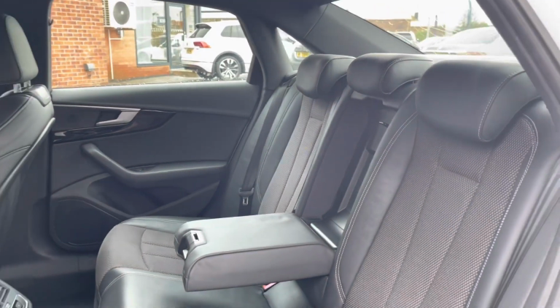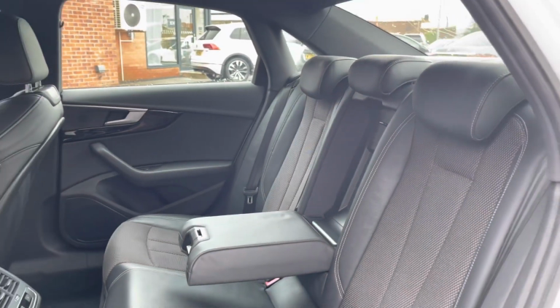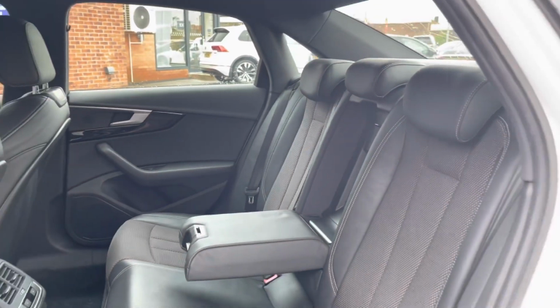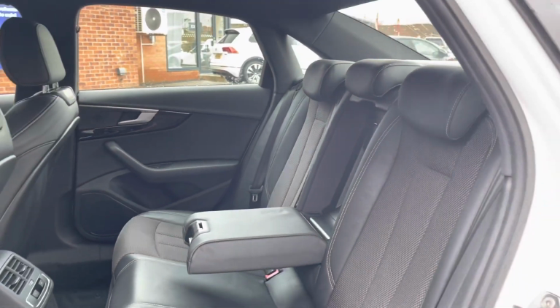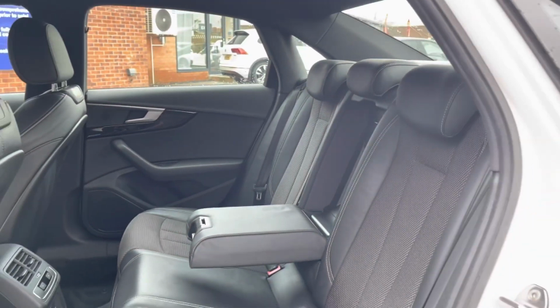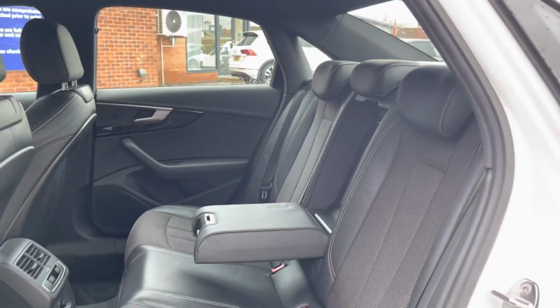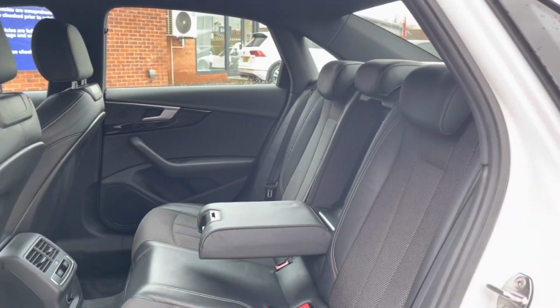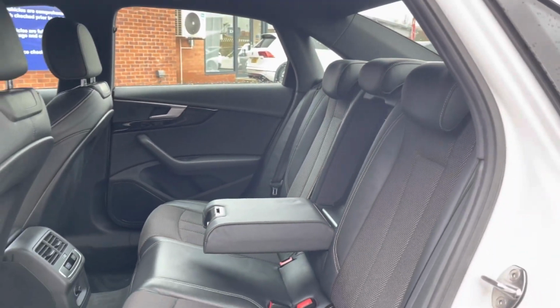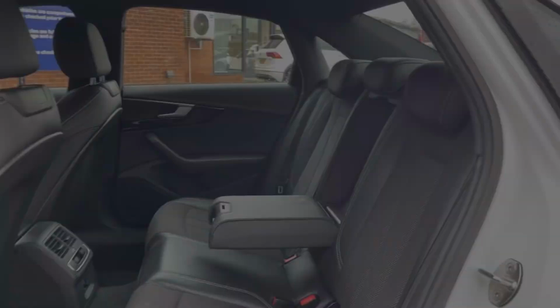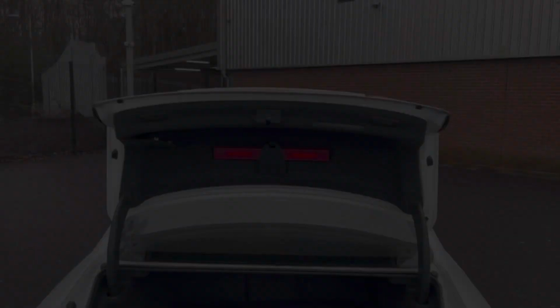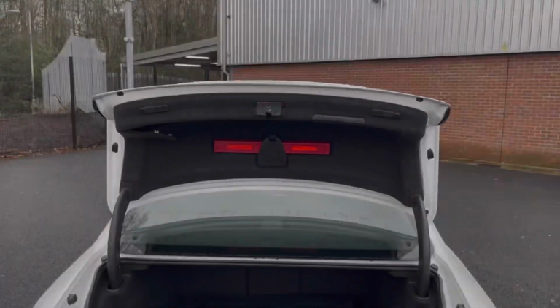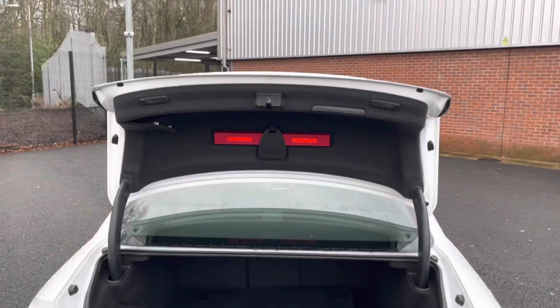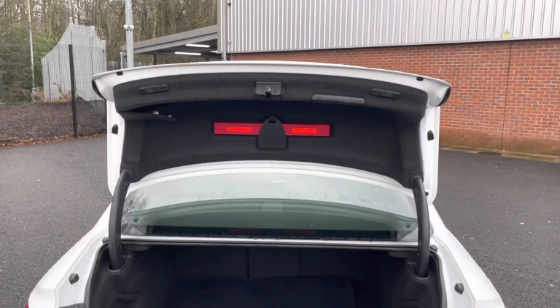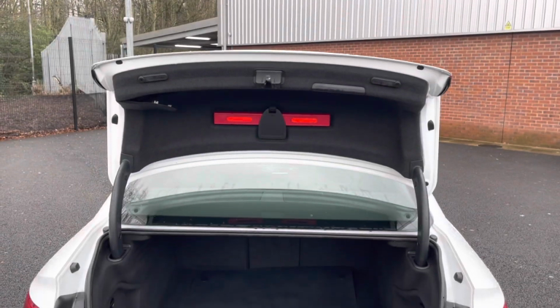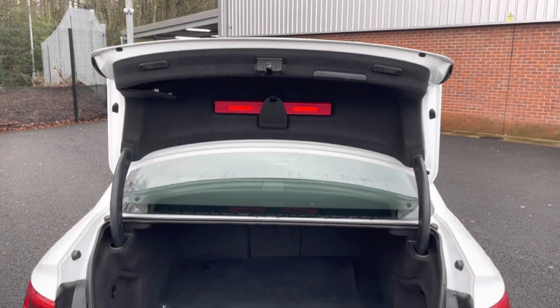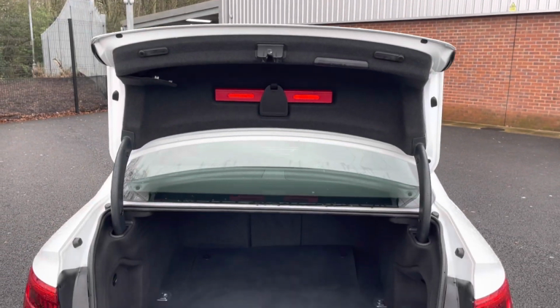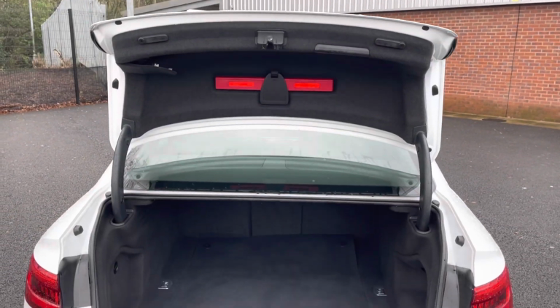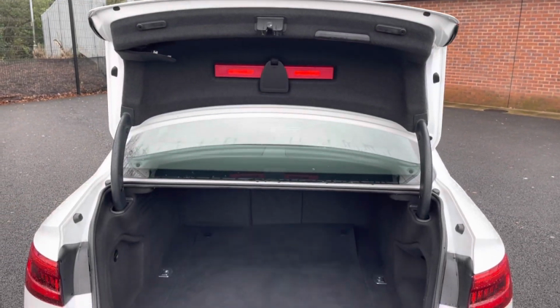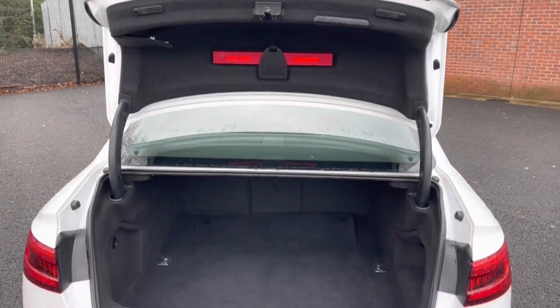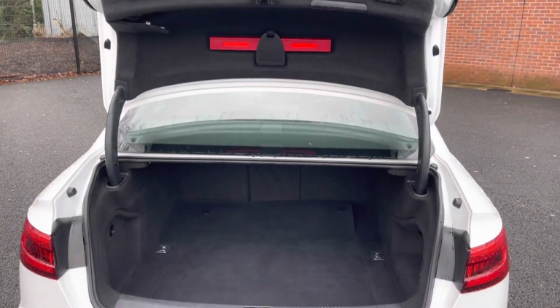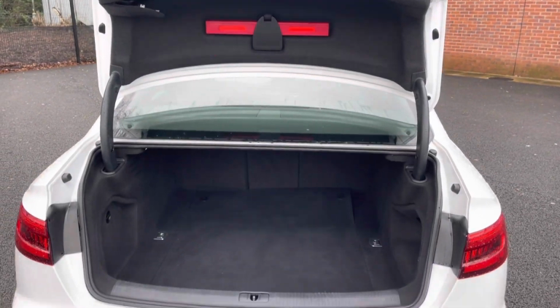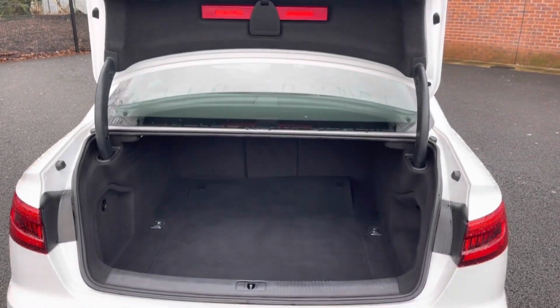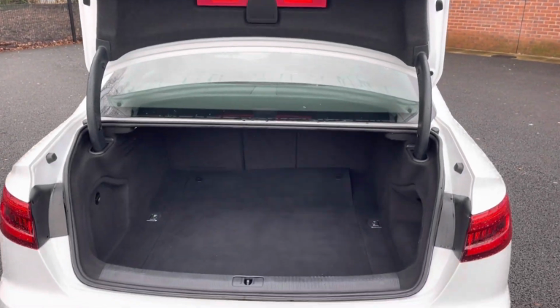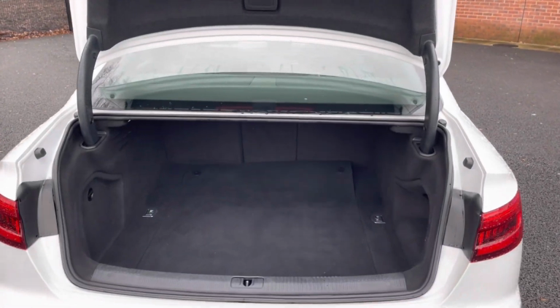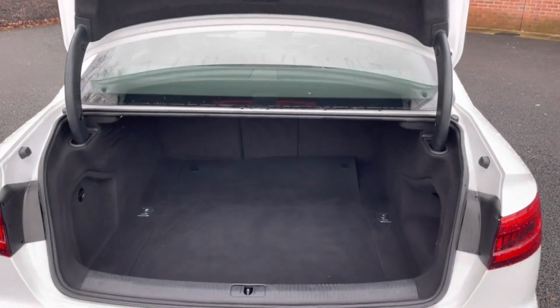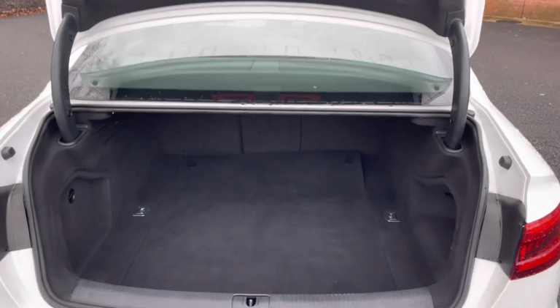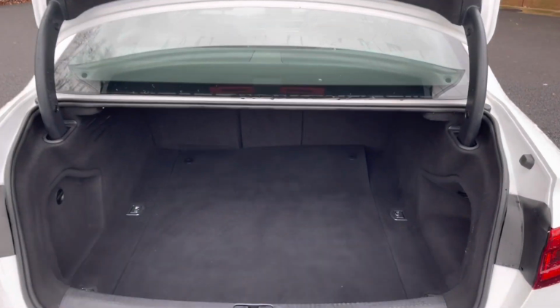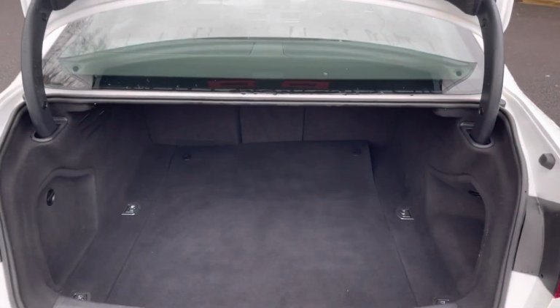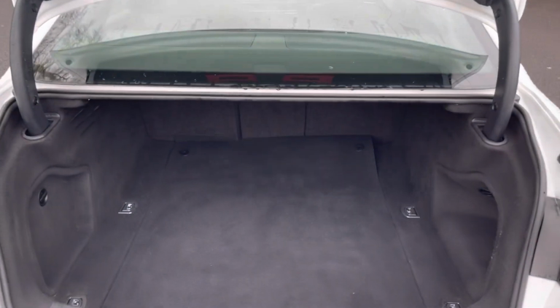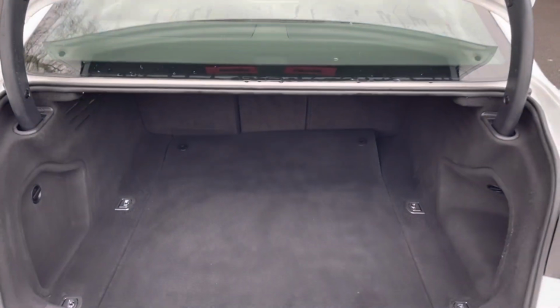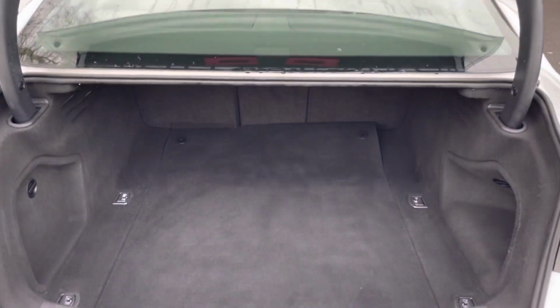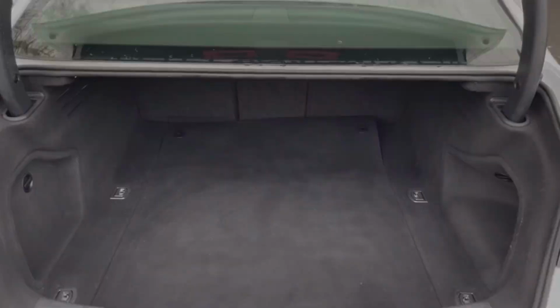Taking a look into the boot now, here you can see you do have a very spacious boot — enough space for multiple suitcases and all your weekly shopping.